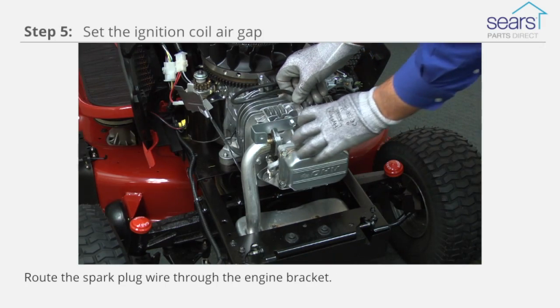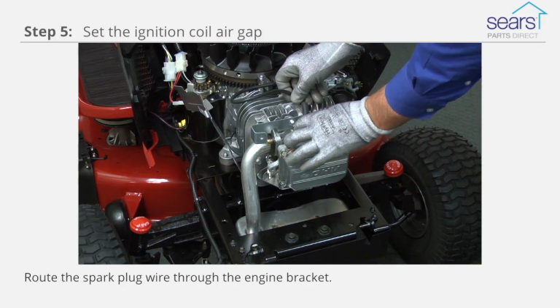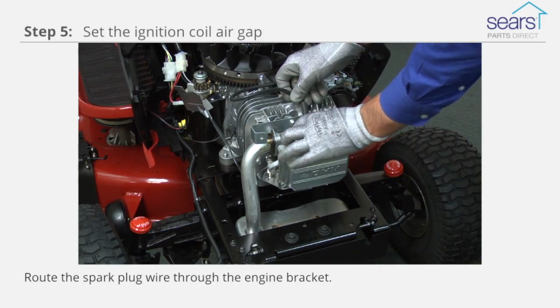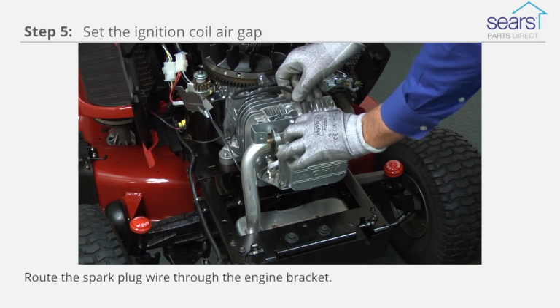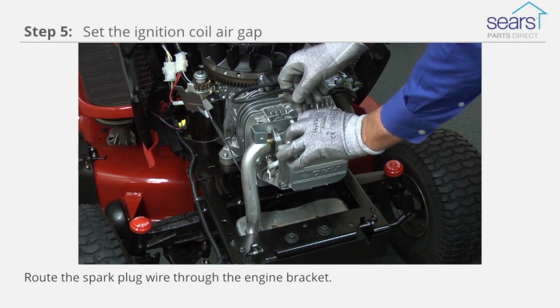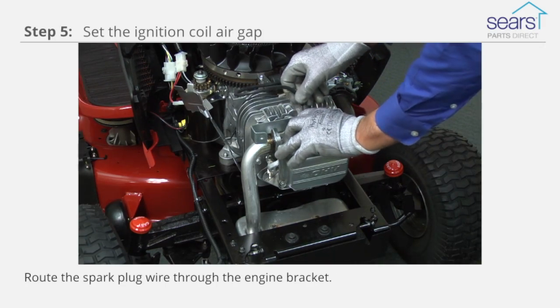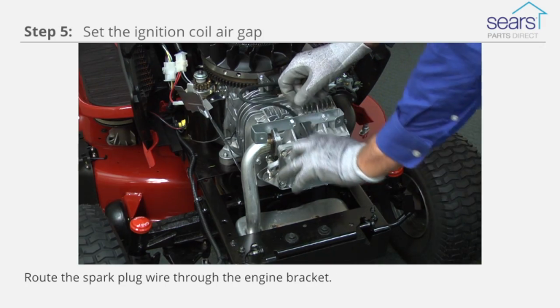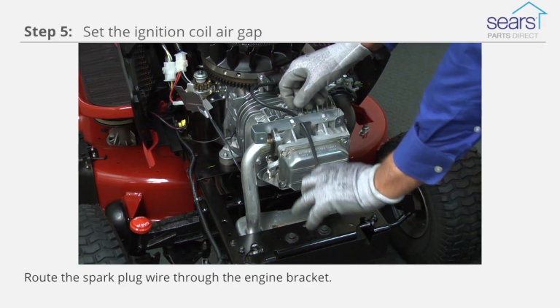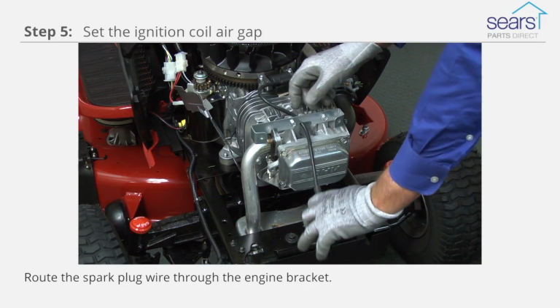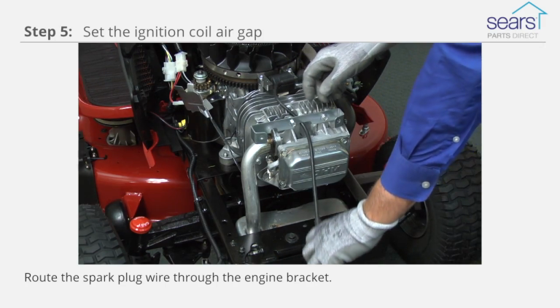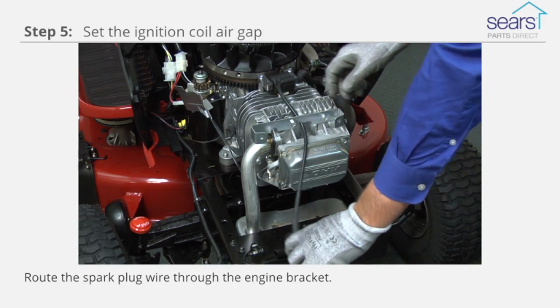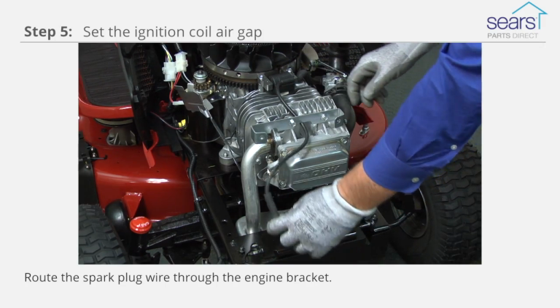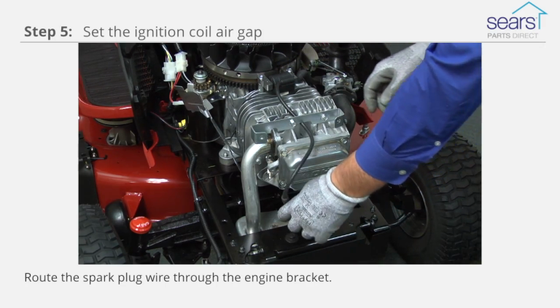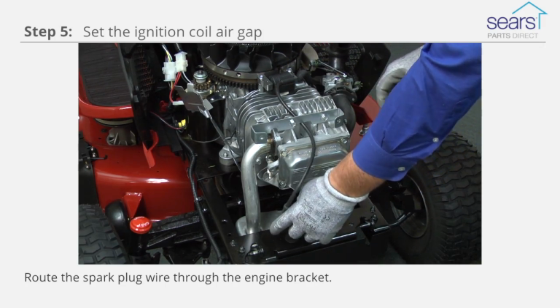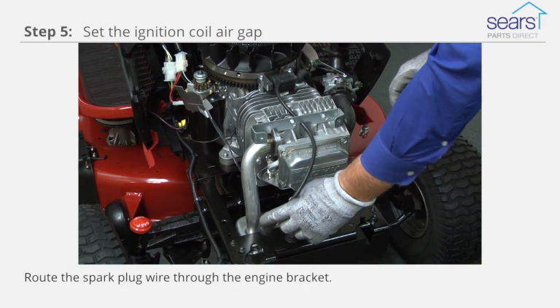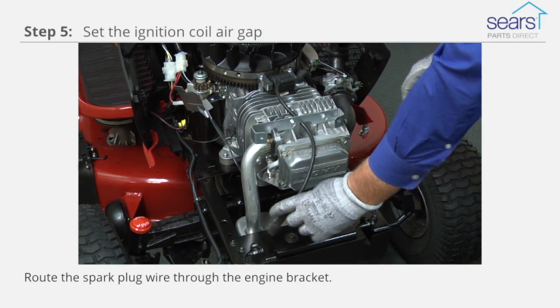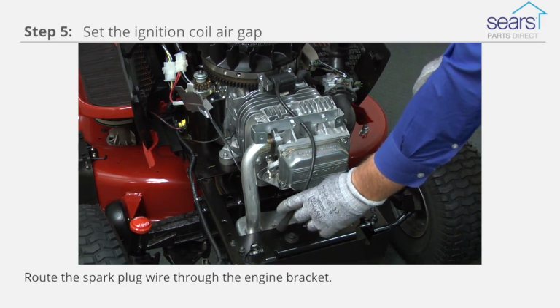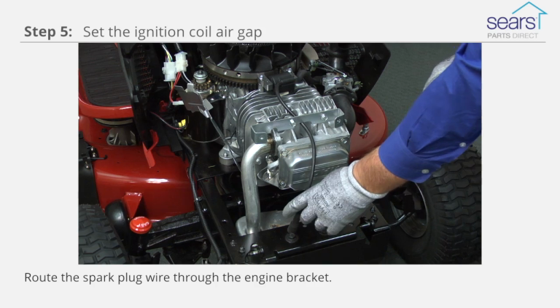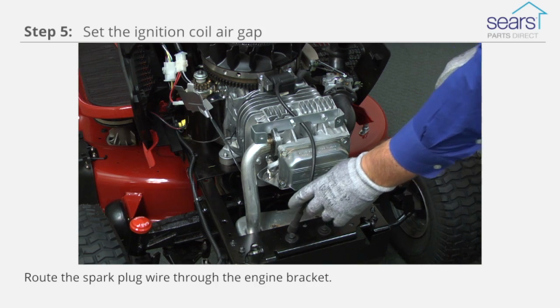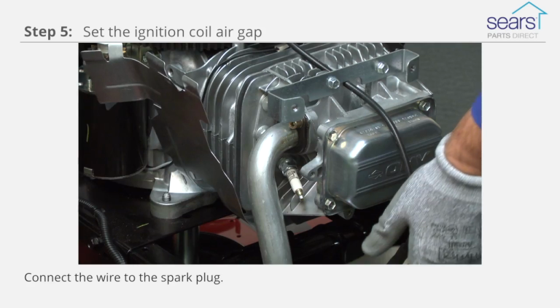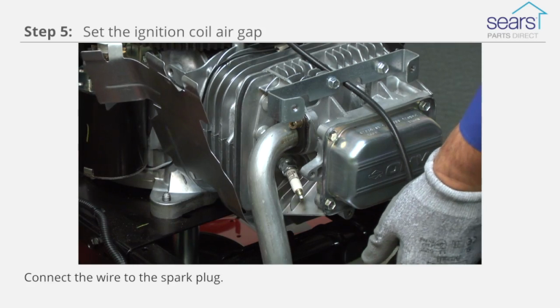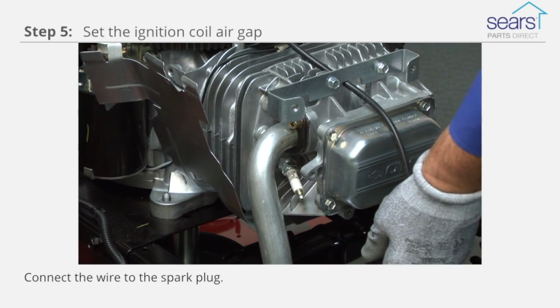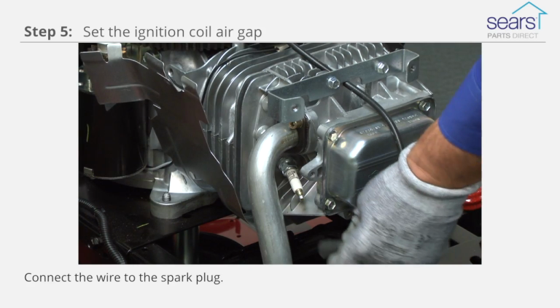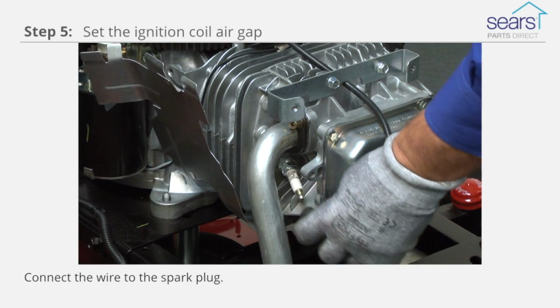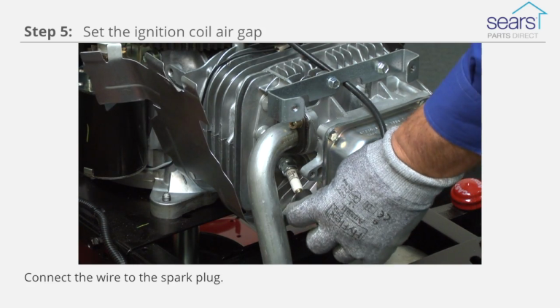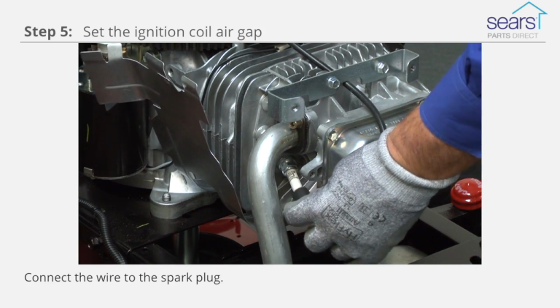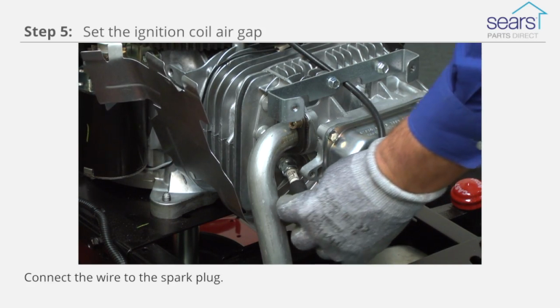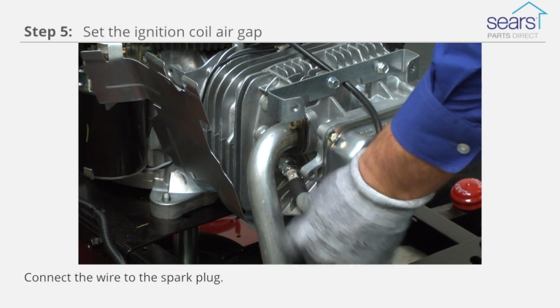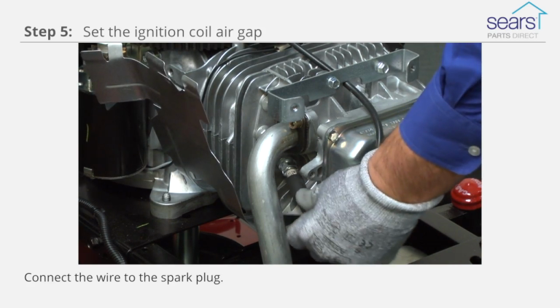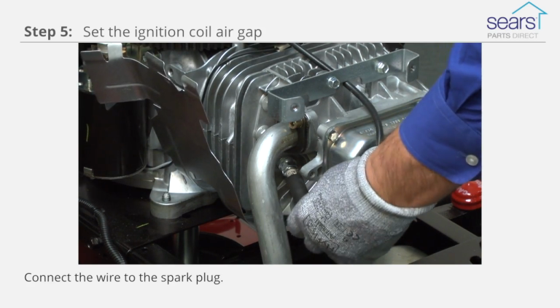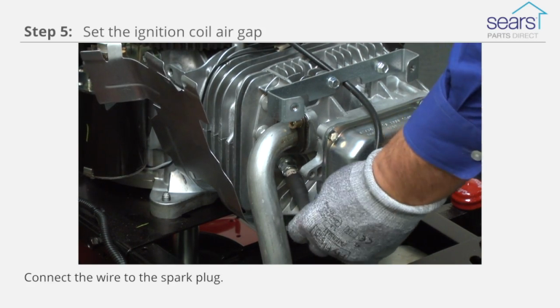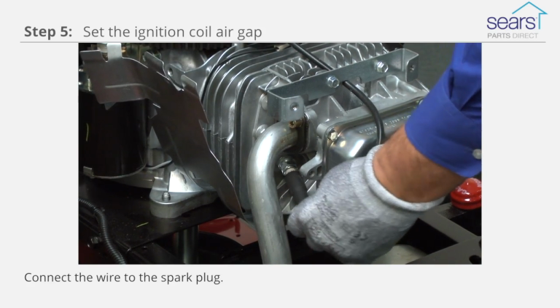Route the spark plug wire through the engine bracket and connect the wire to the spark plug.